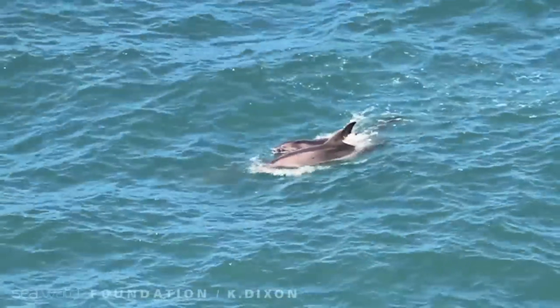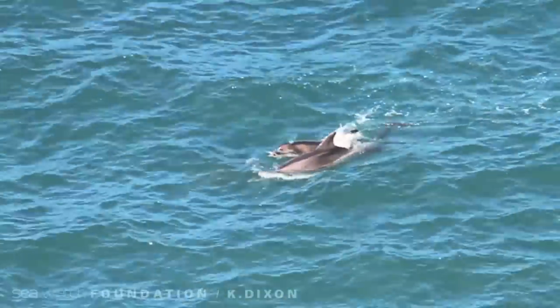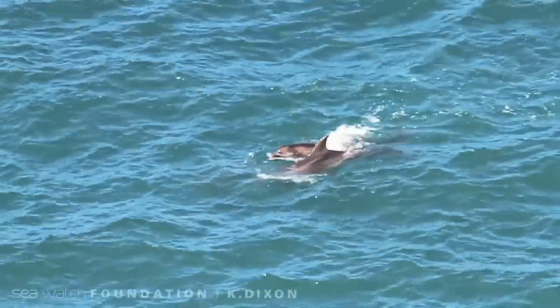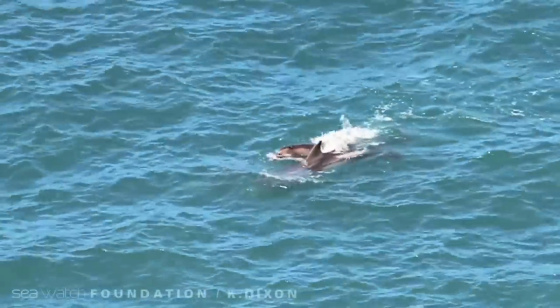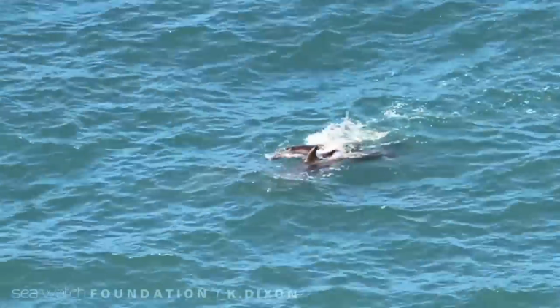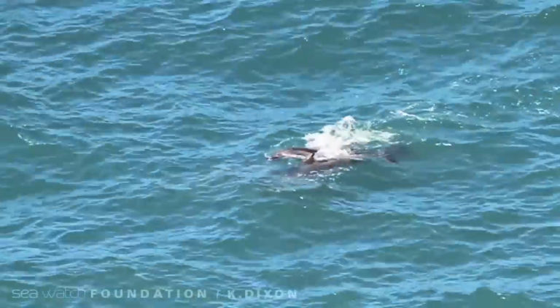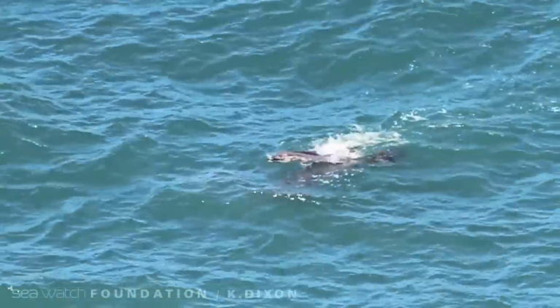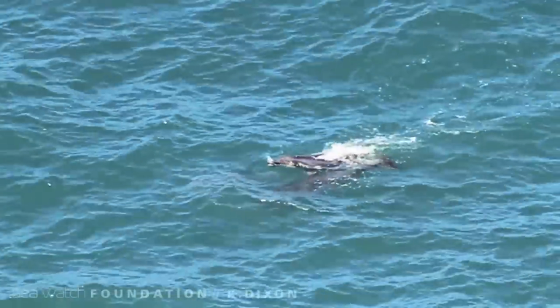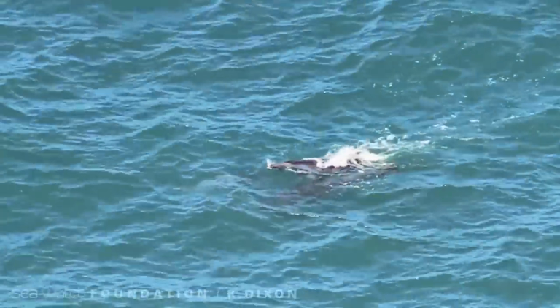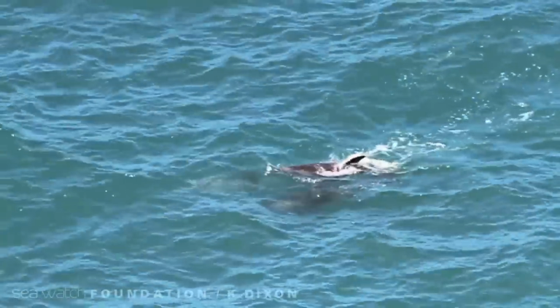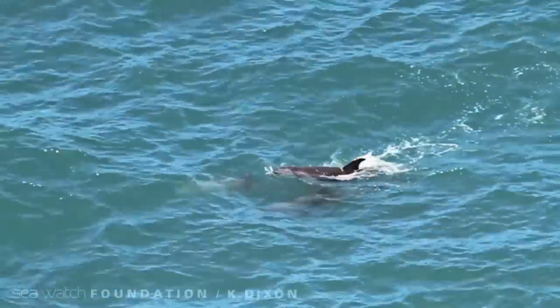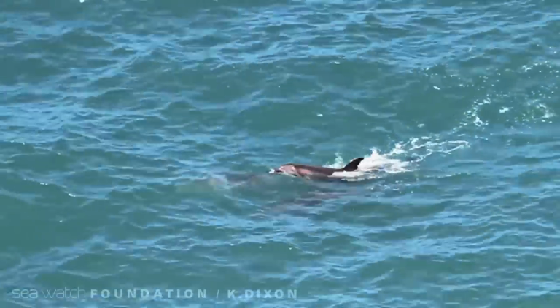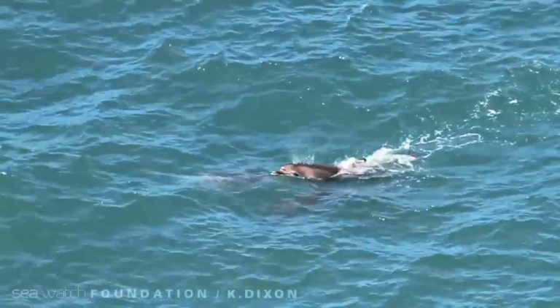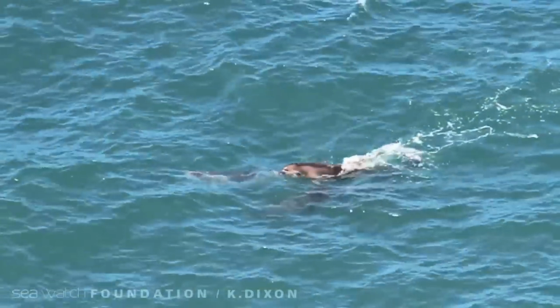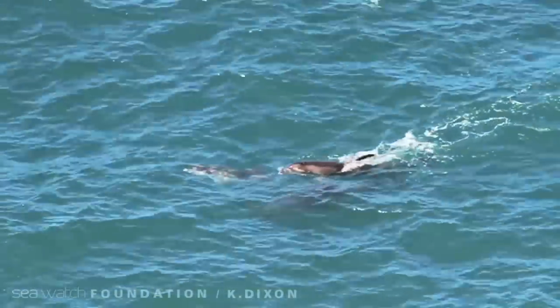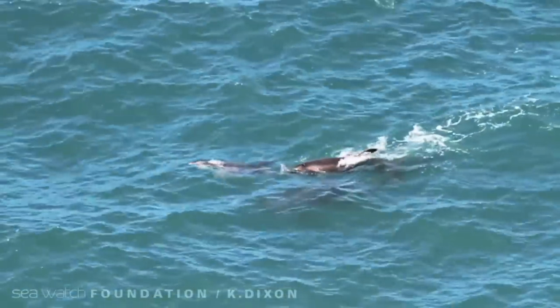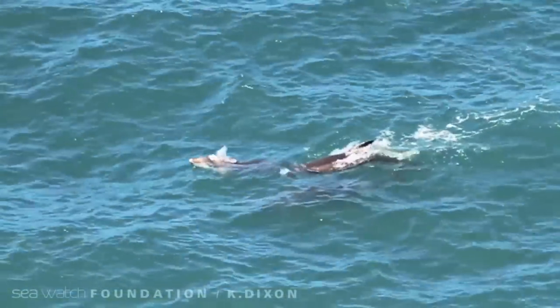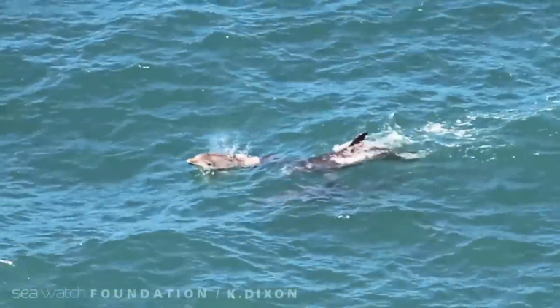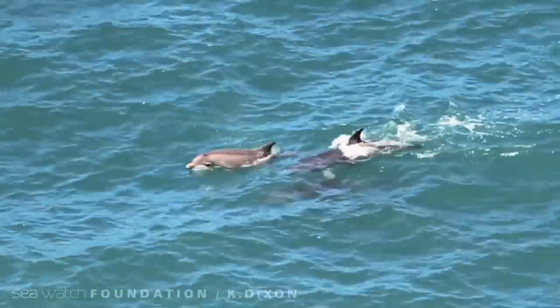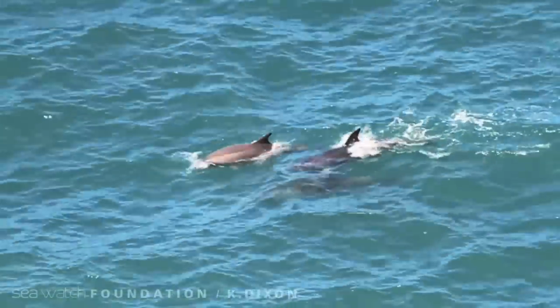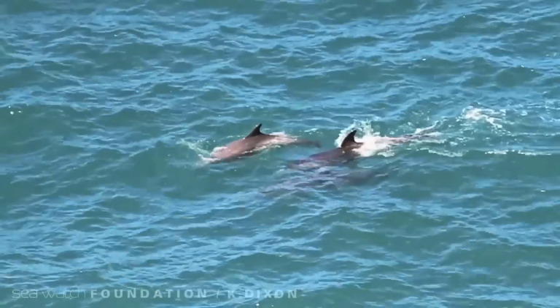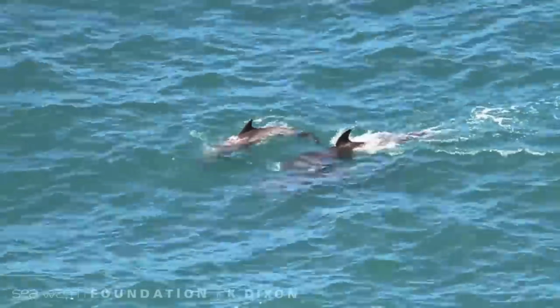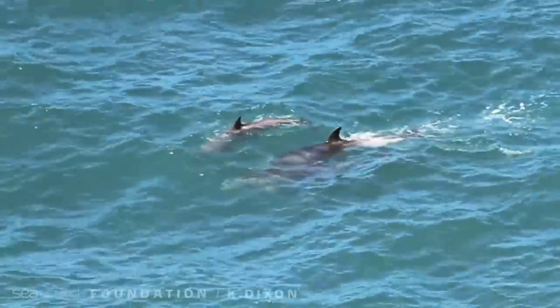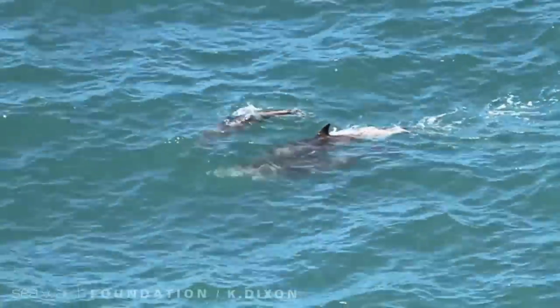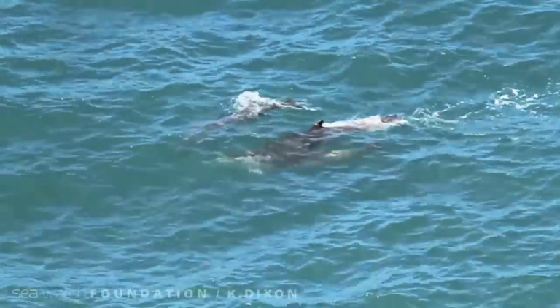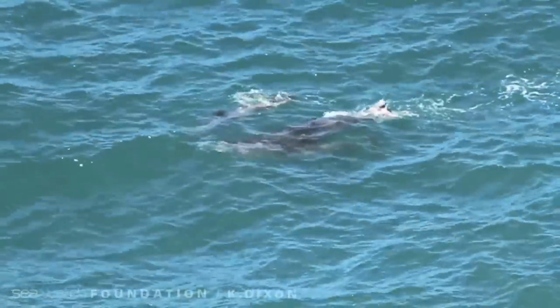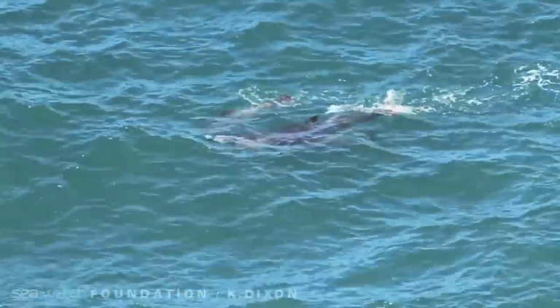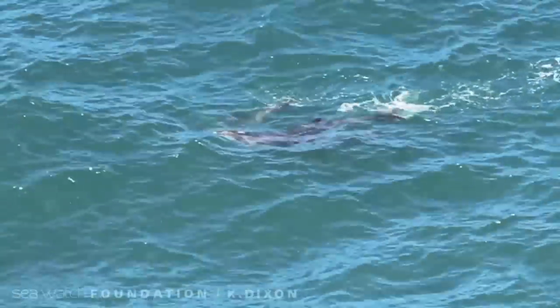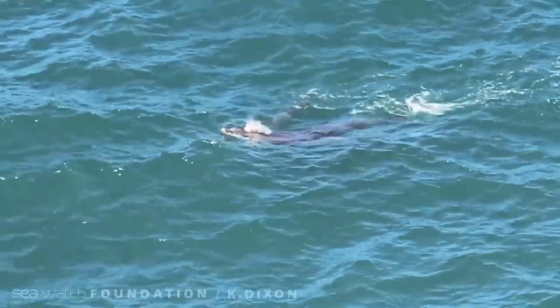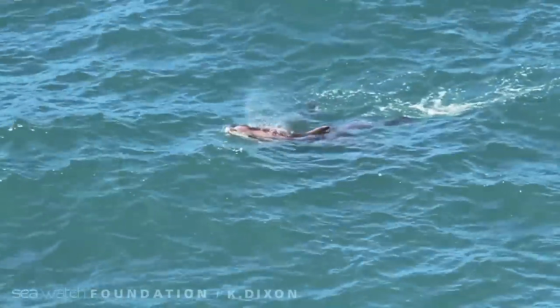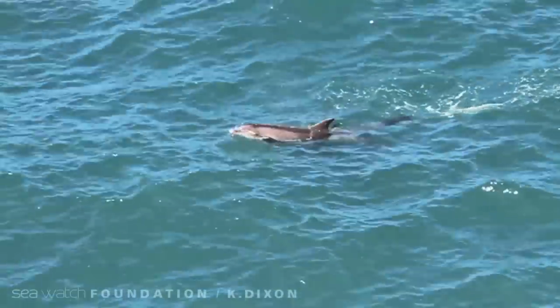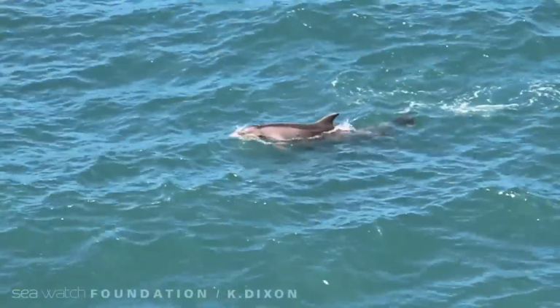The bottlenose dolphin is a truly exceptional animal, and all must be done to ensure it stays in our seas.